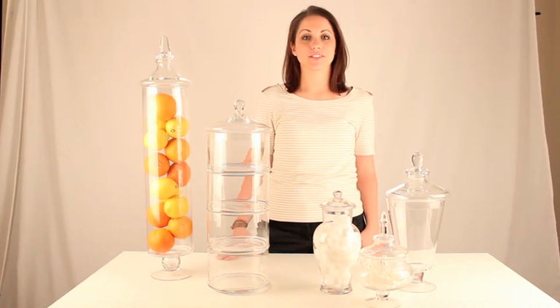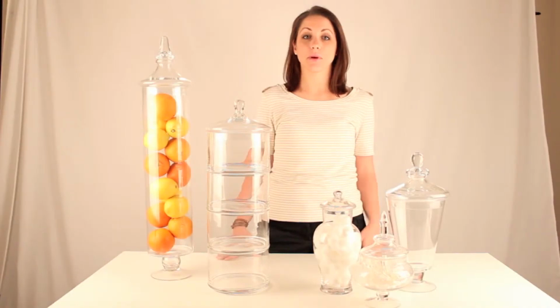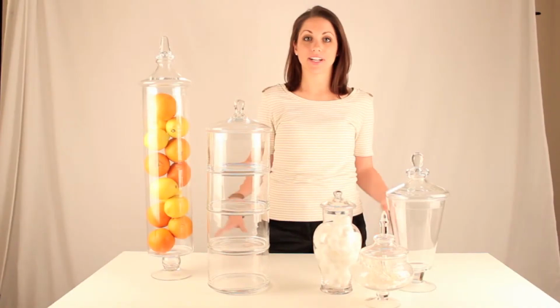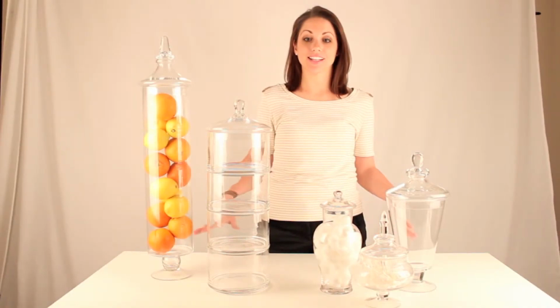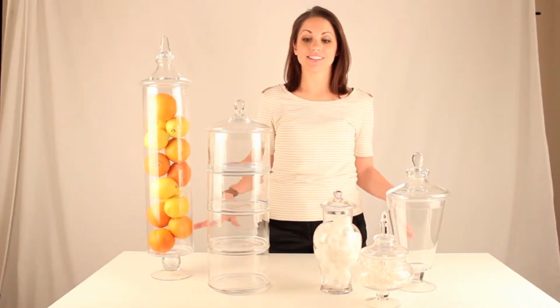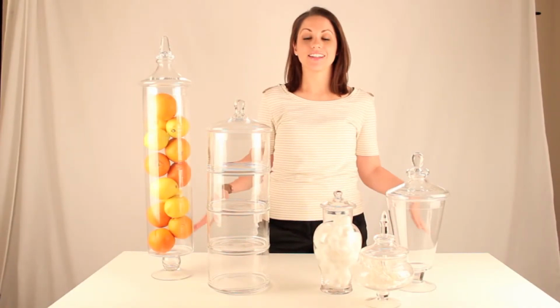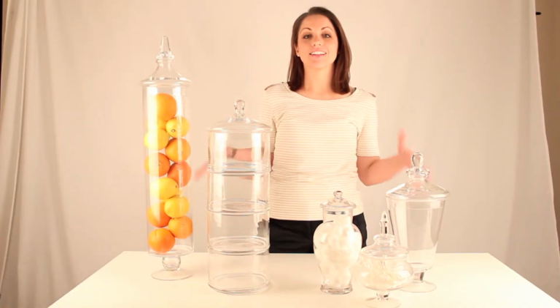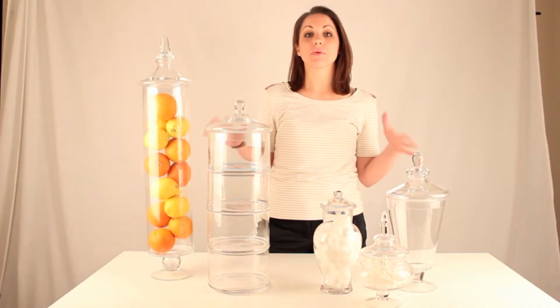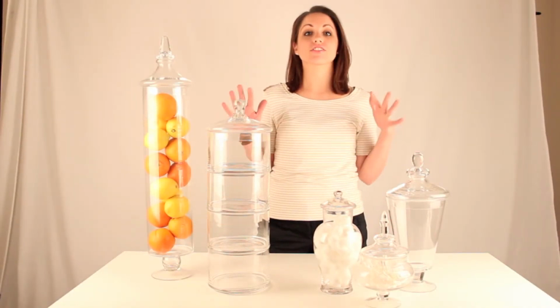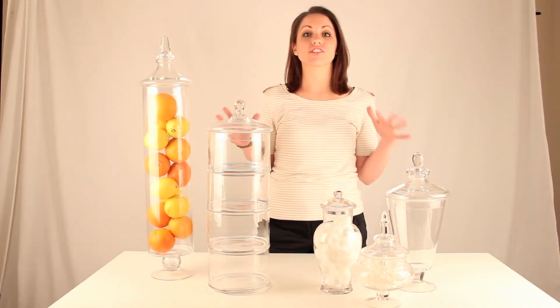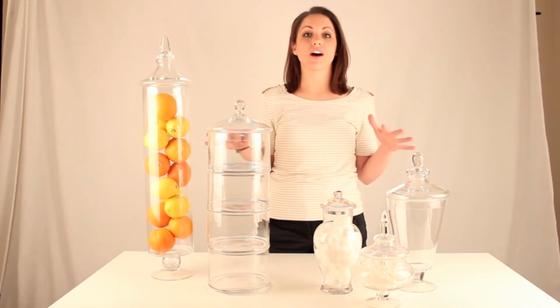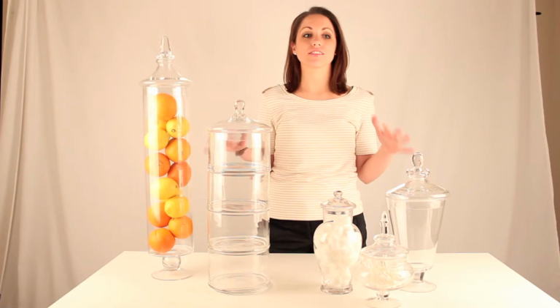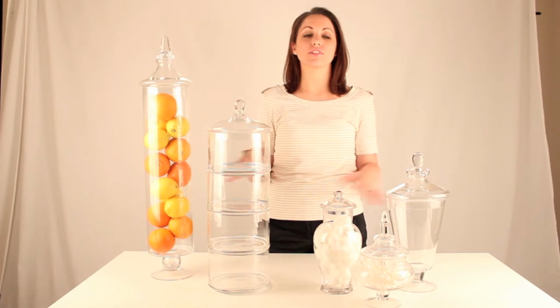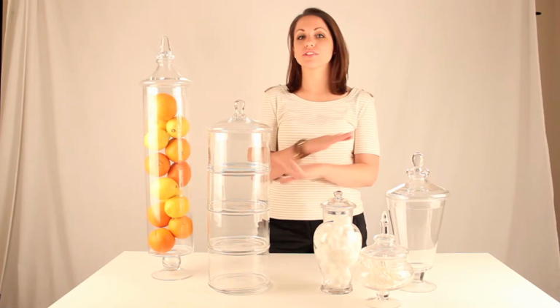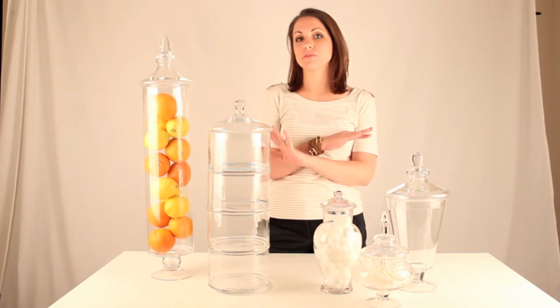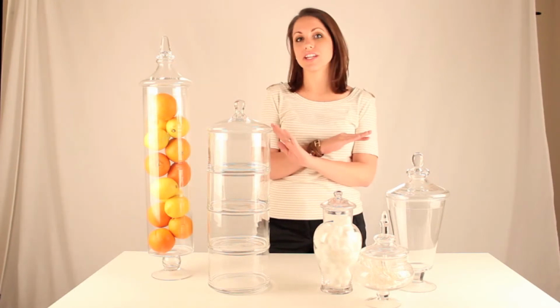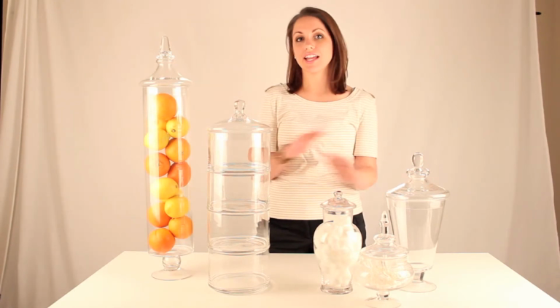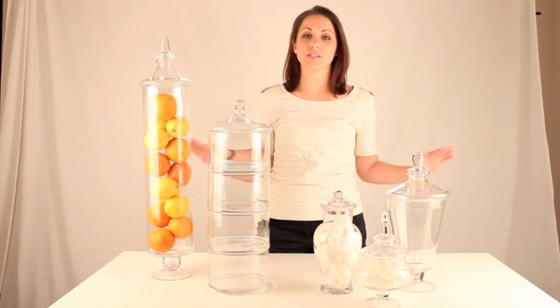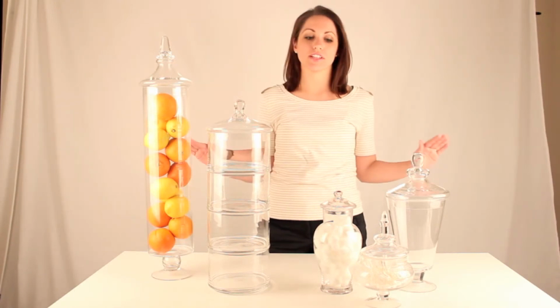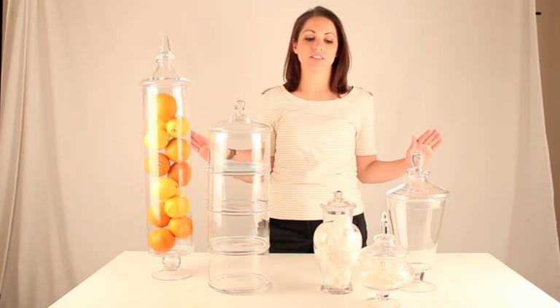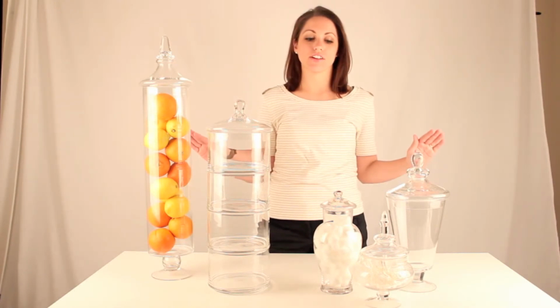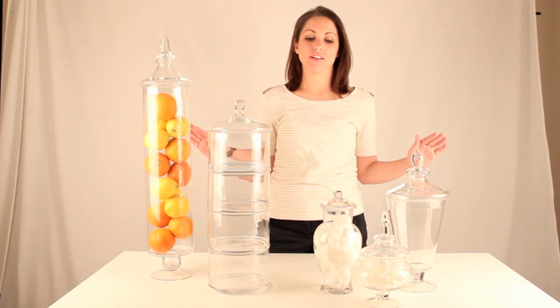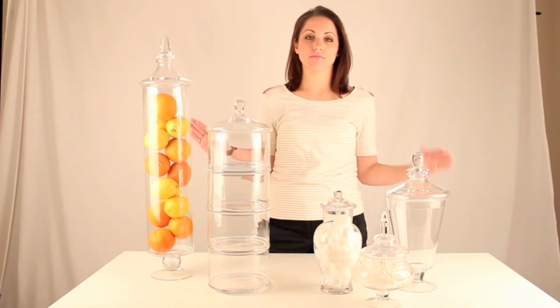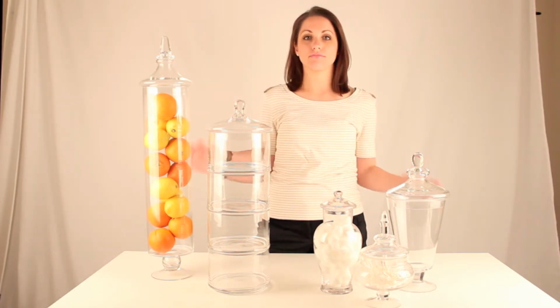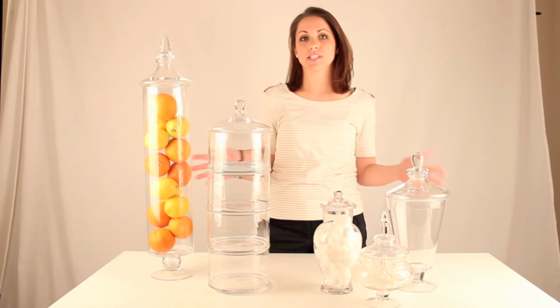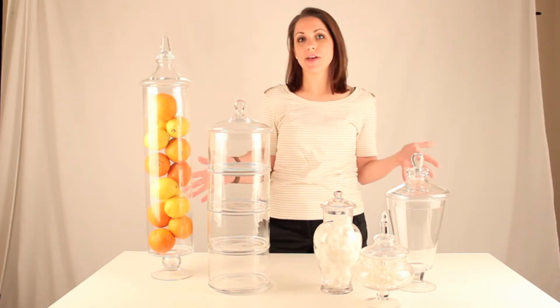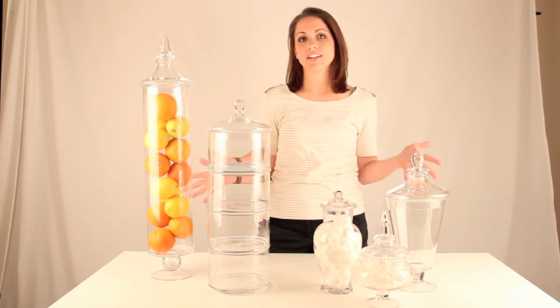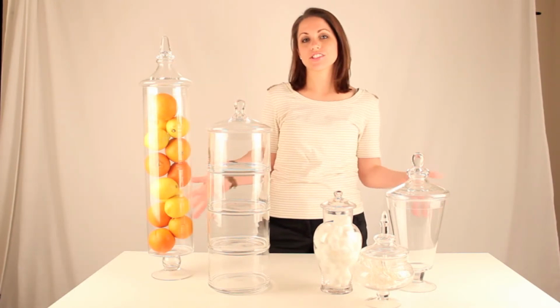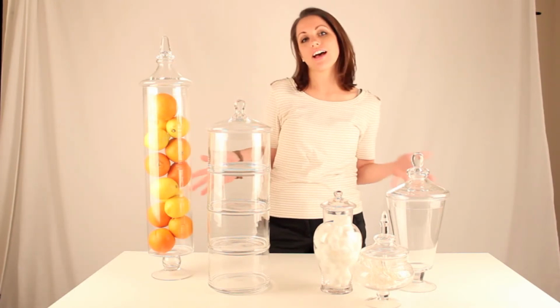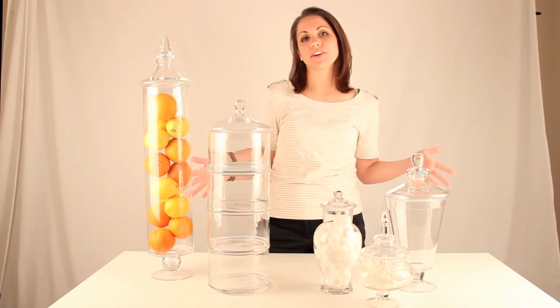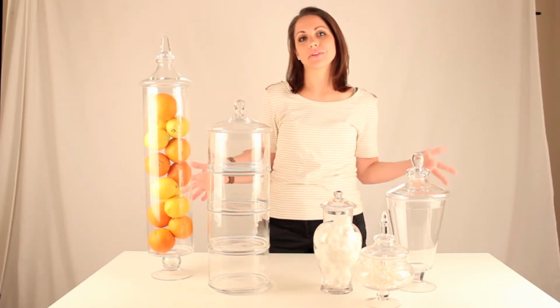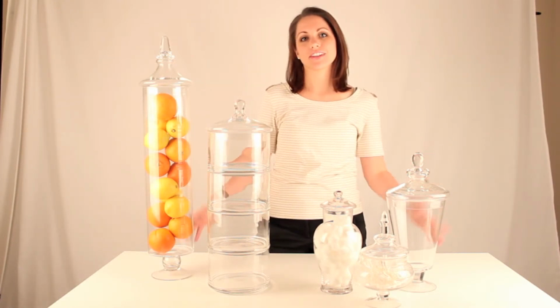So remember guys, these products are so awesome you can use them in any space in your home. Mix and match. Have fun with it.